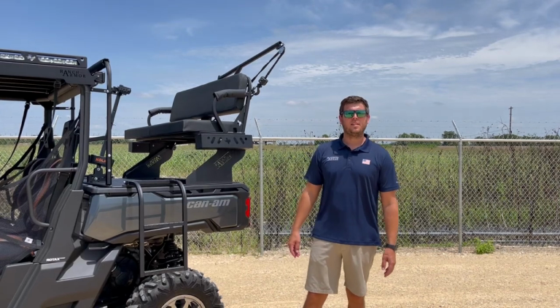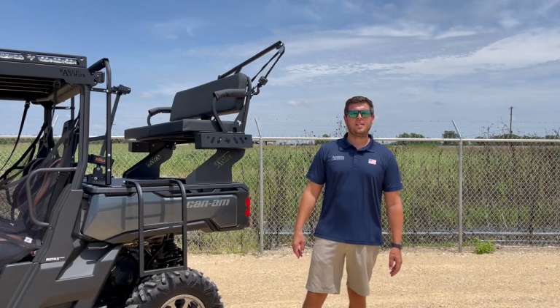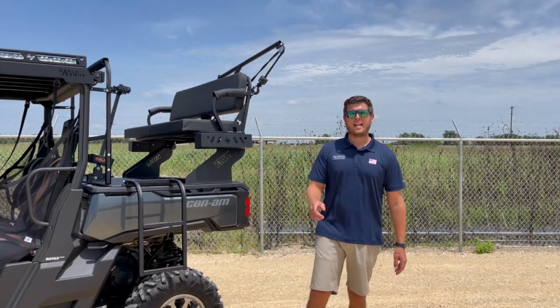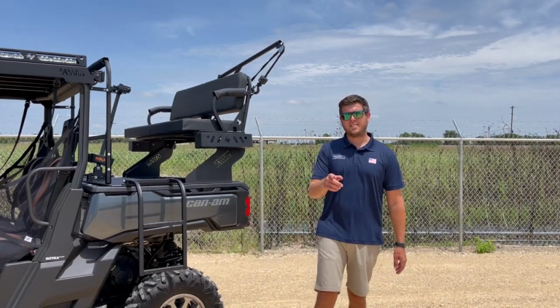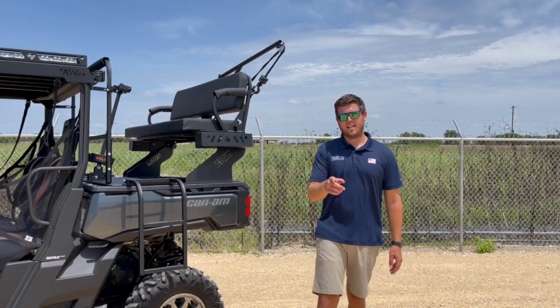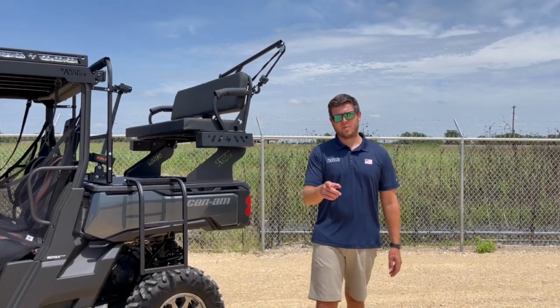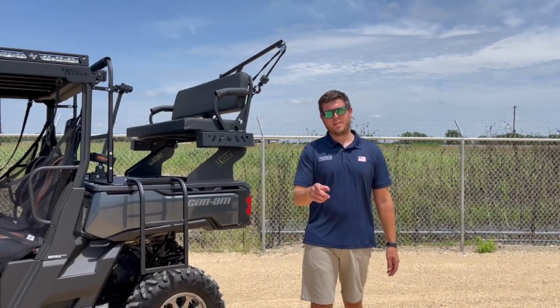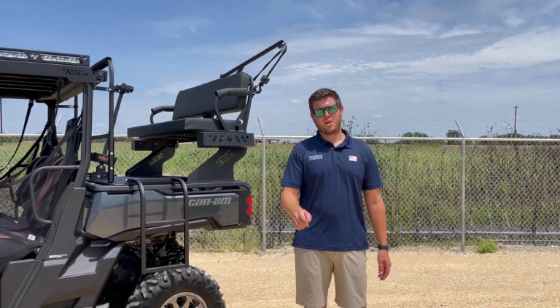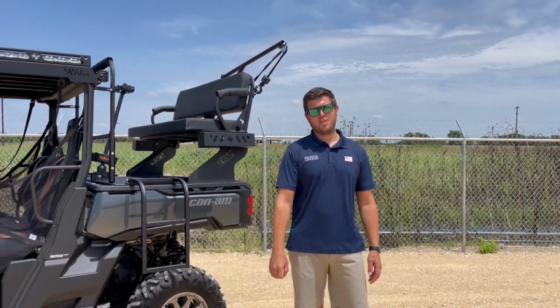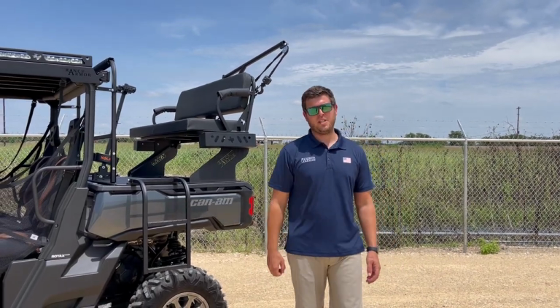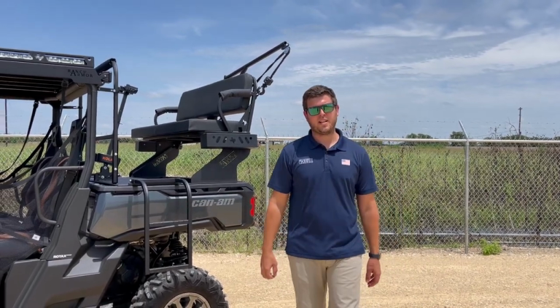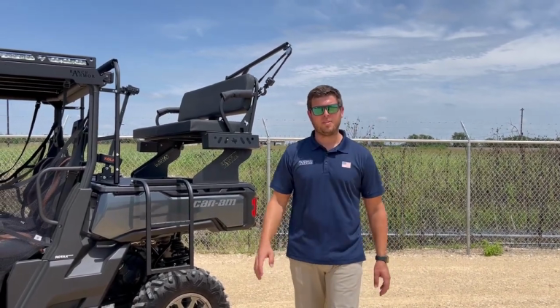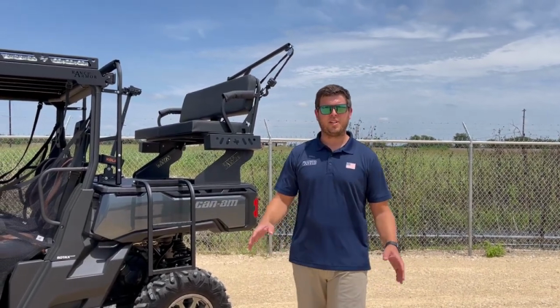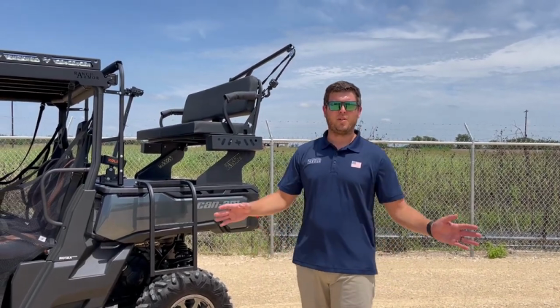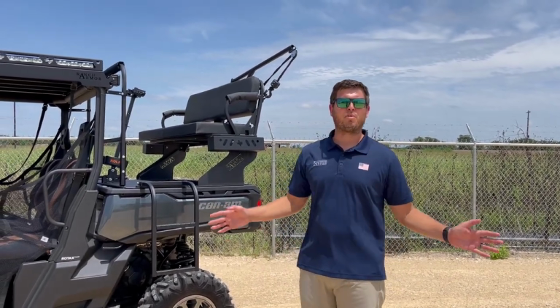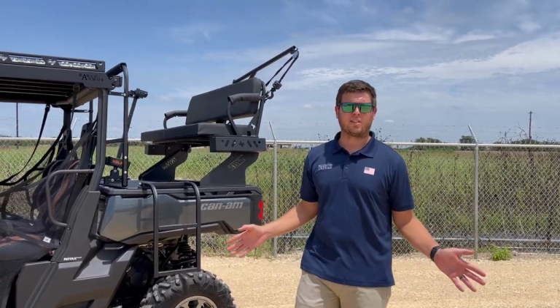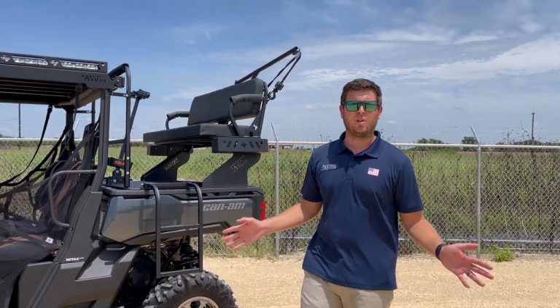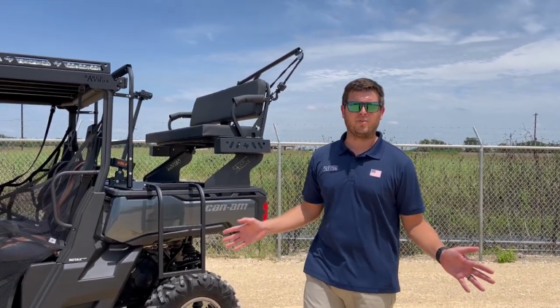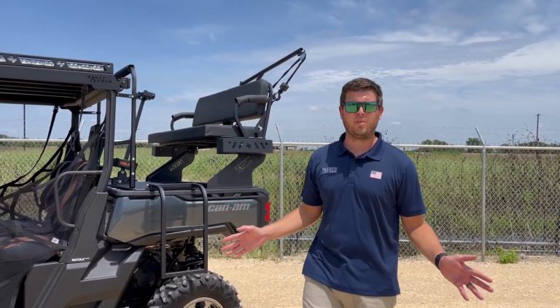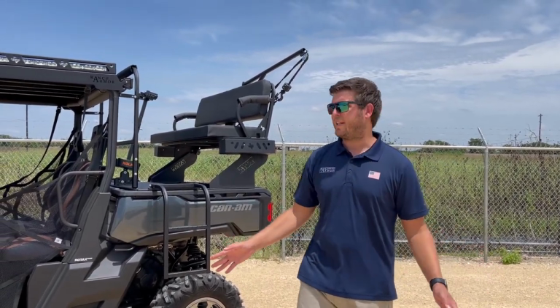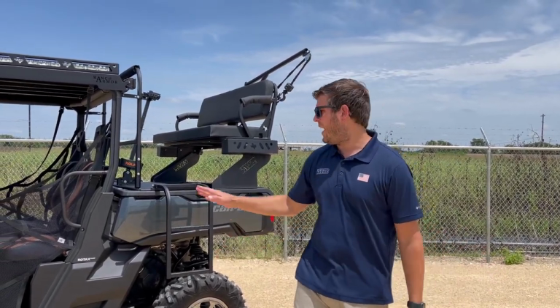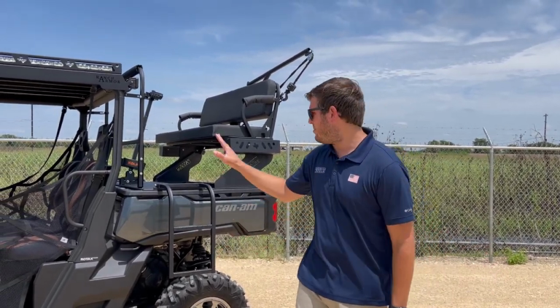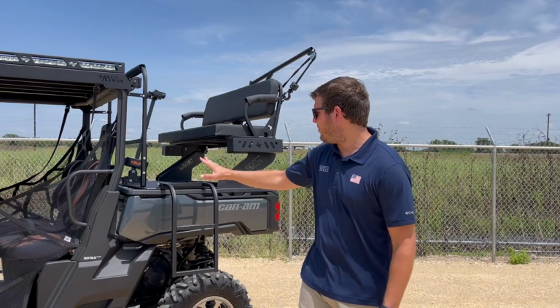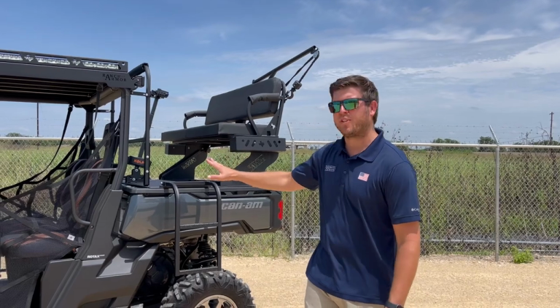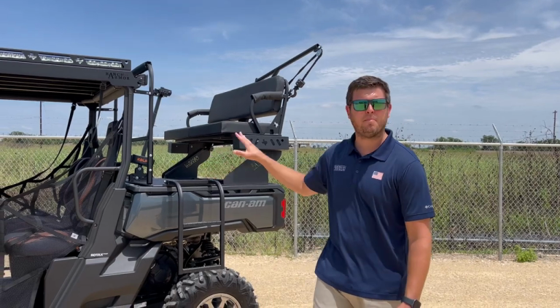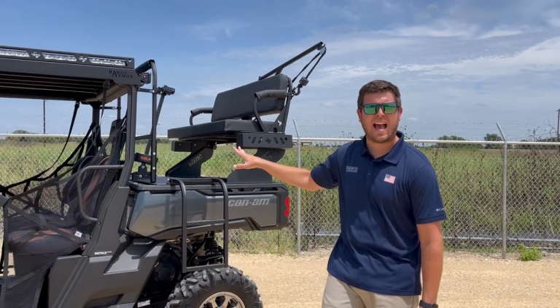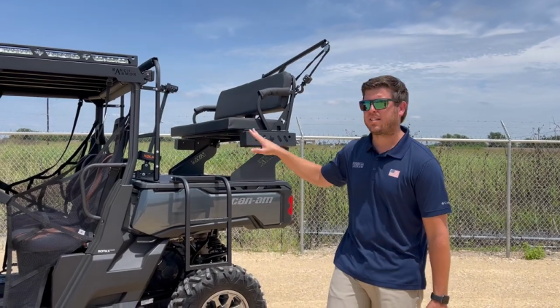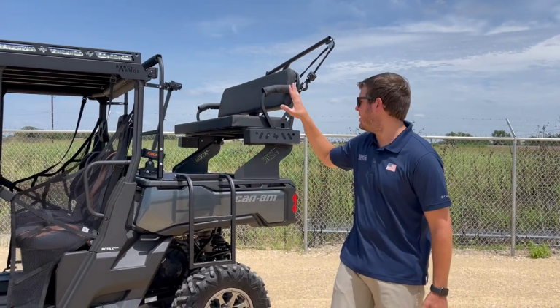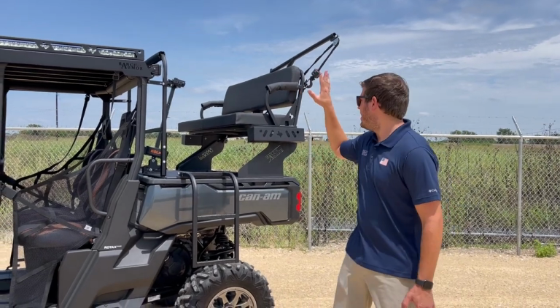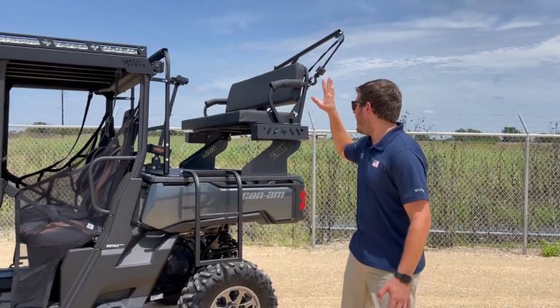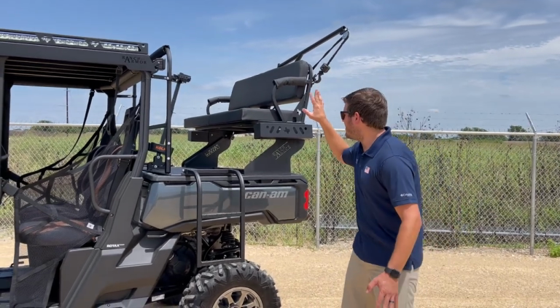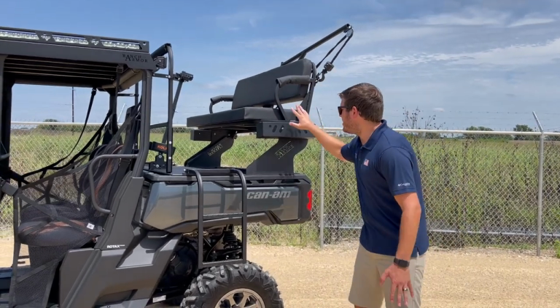Hey guys, Nick here with Ranch Armor UTV, coming to you to do a product overview on the Canon Defender Max high seat.